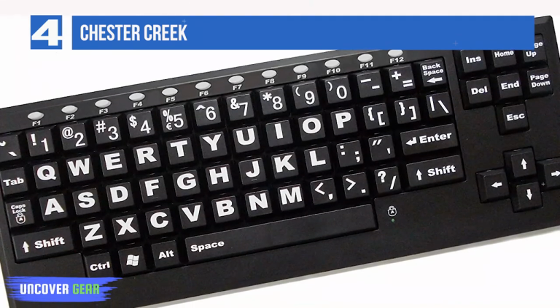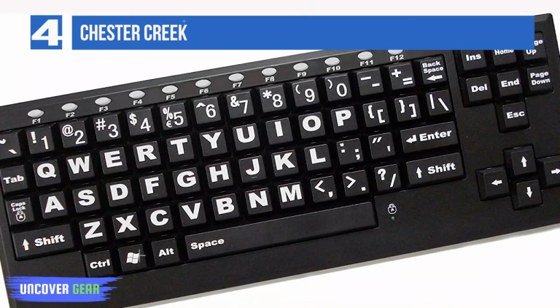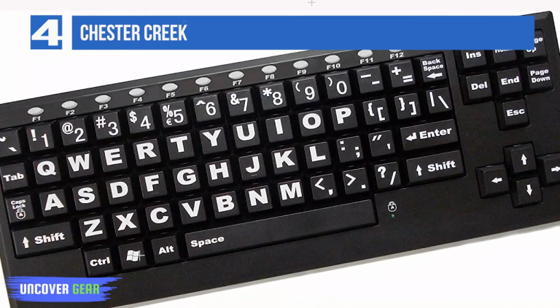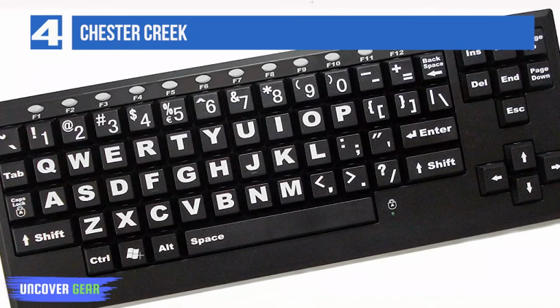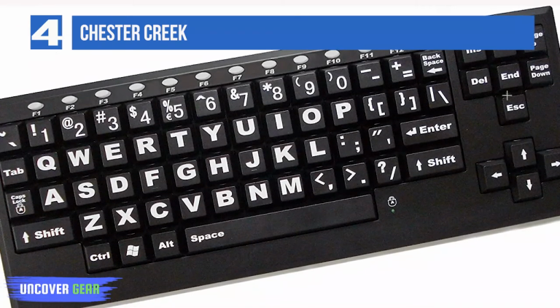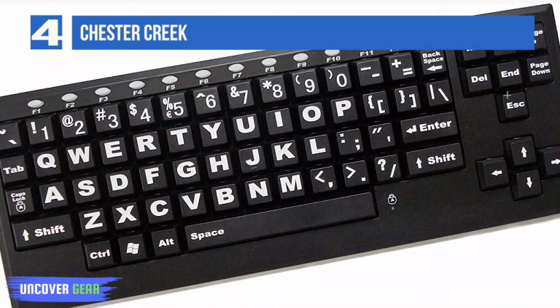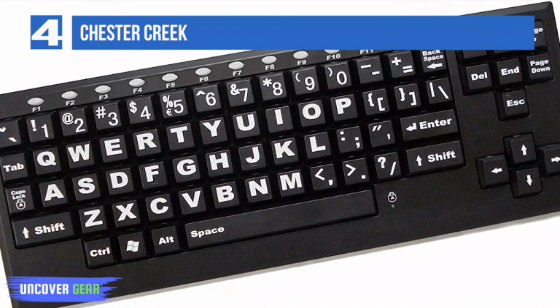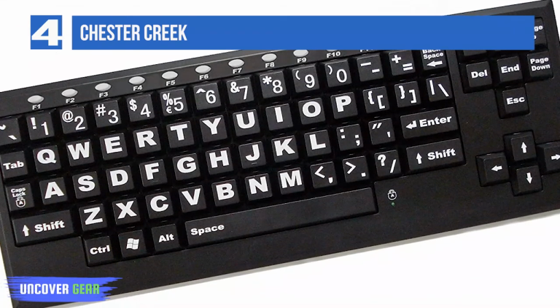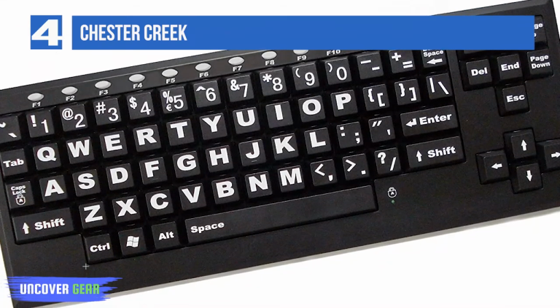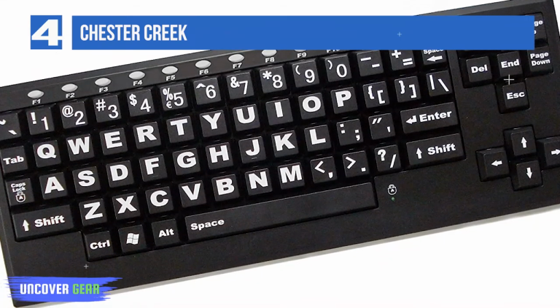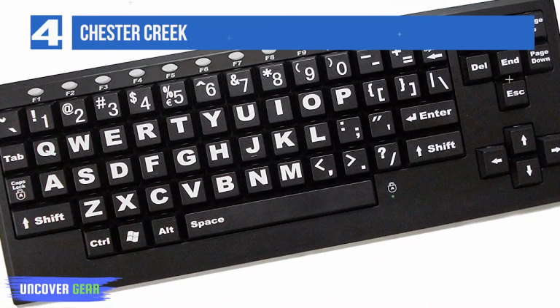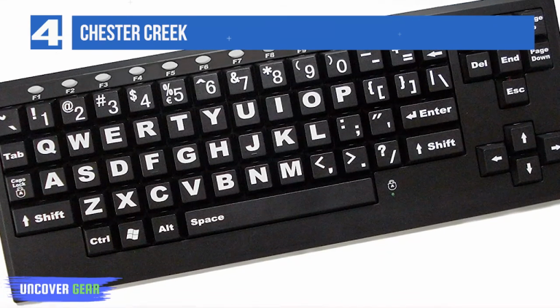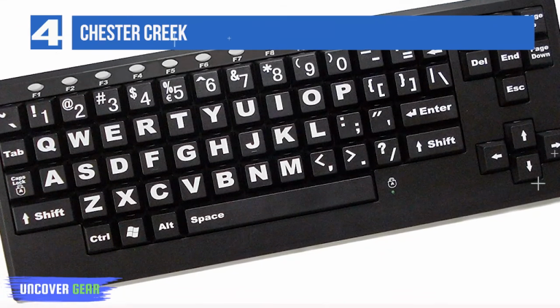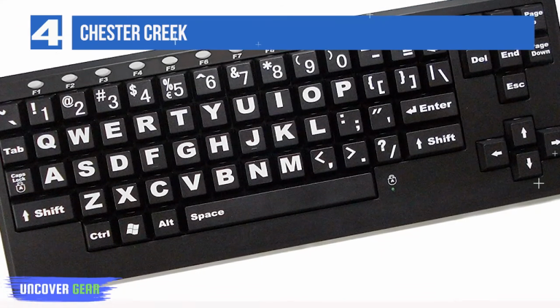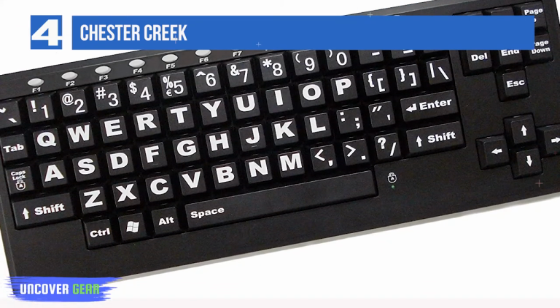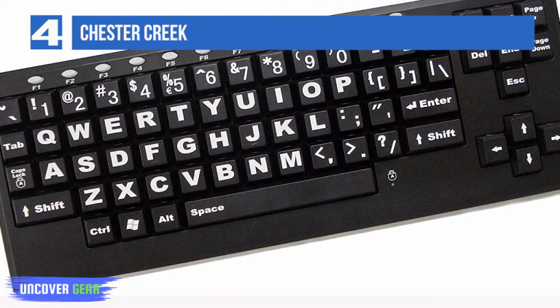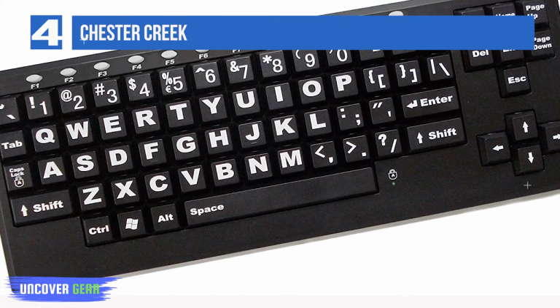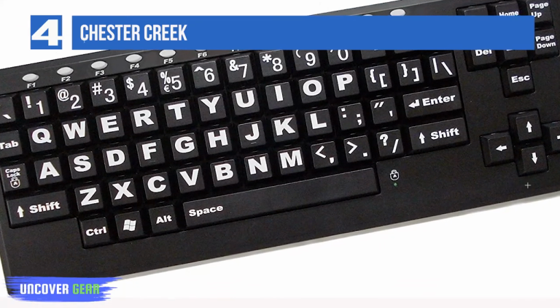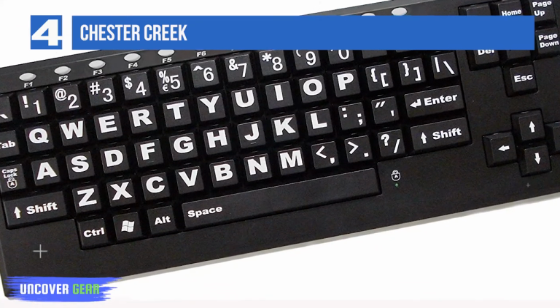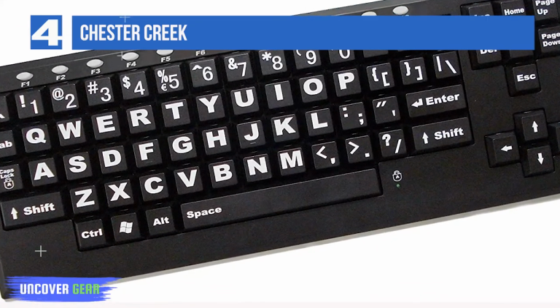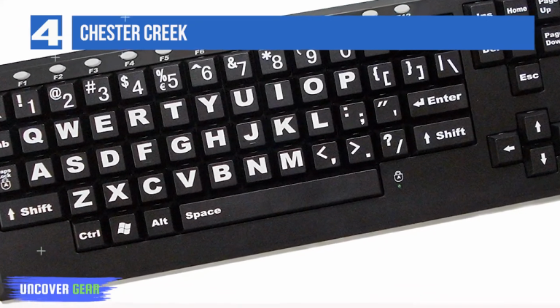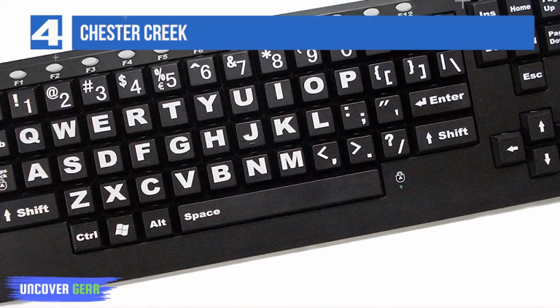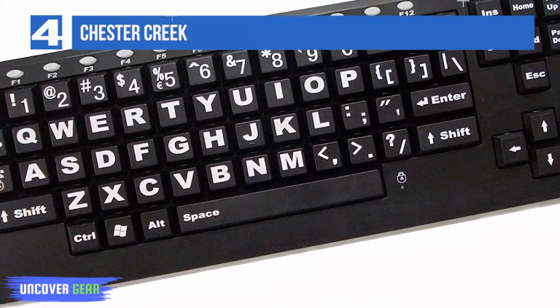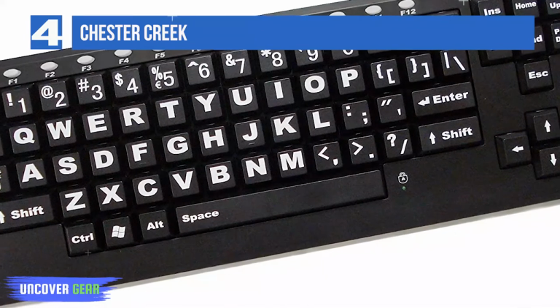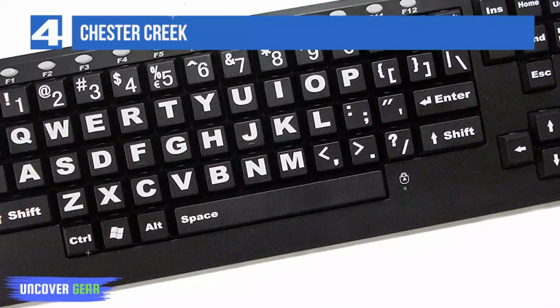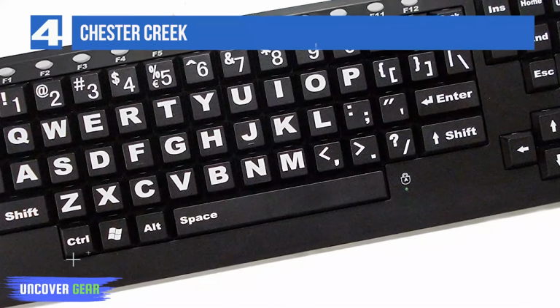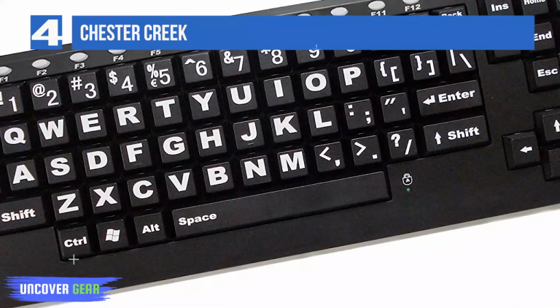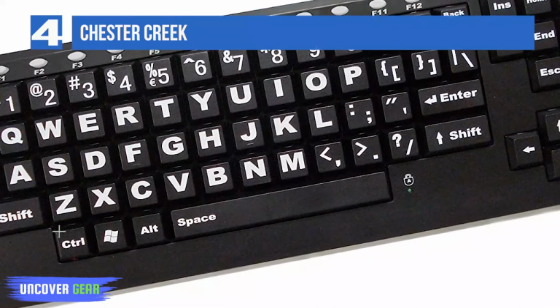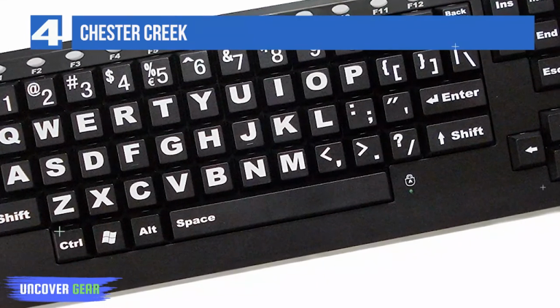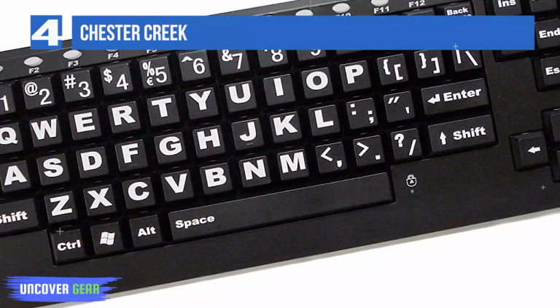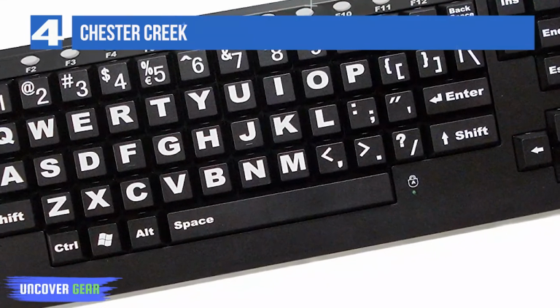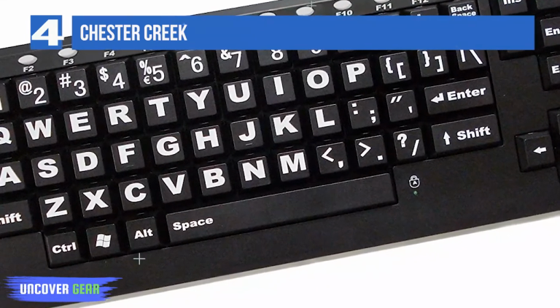Key features: big square keys, large black on white letters and numbers, and long battery life.